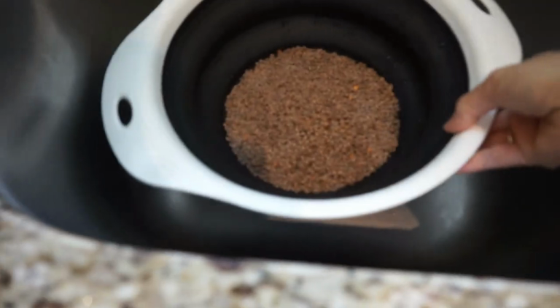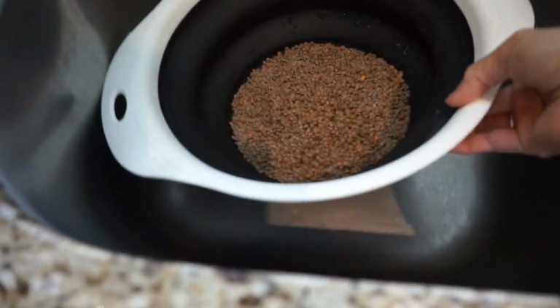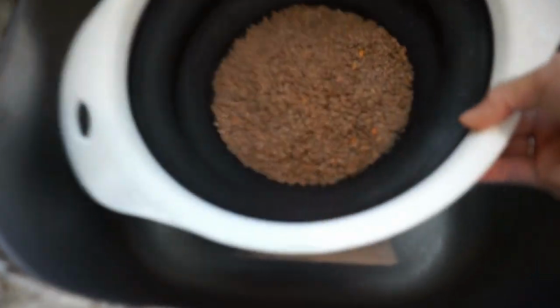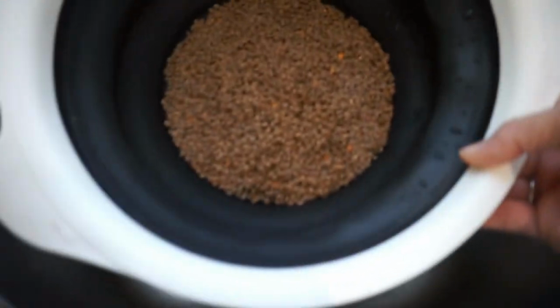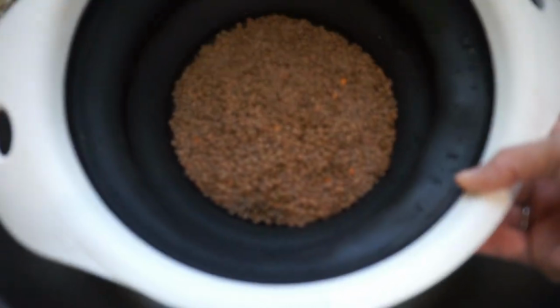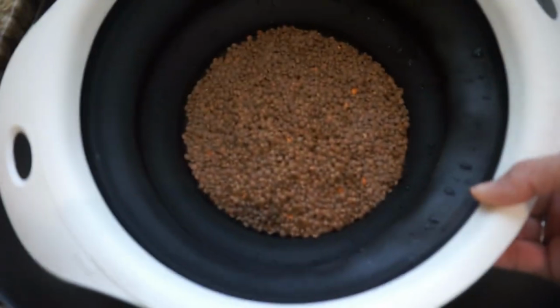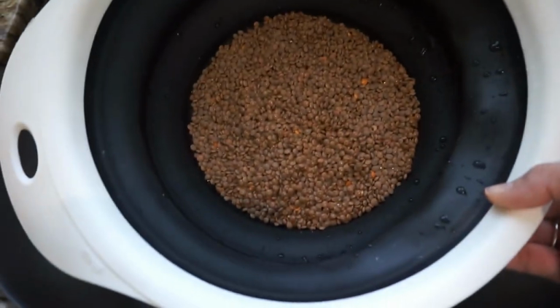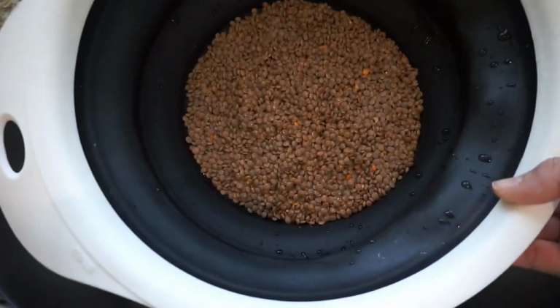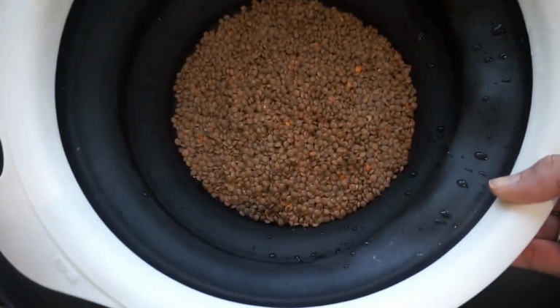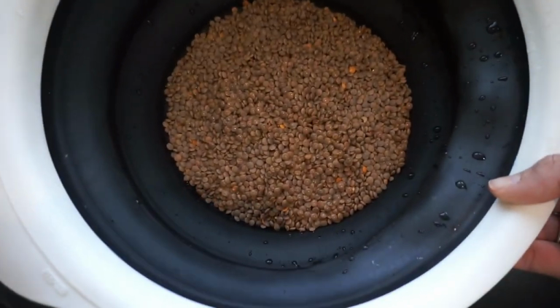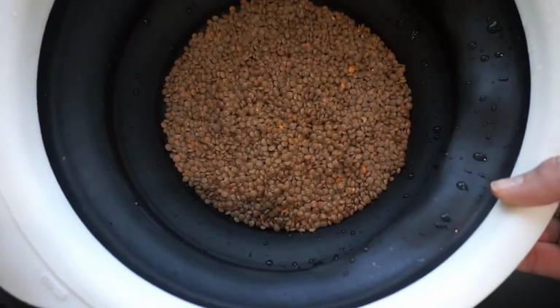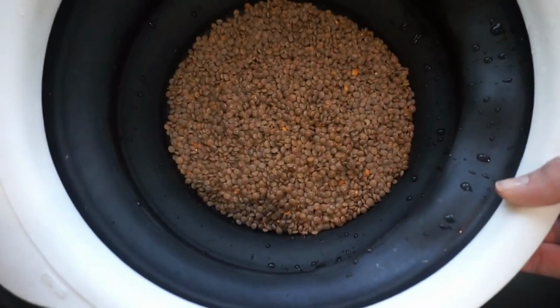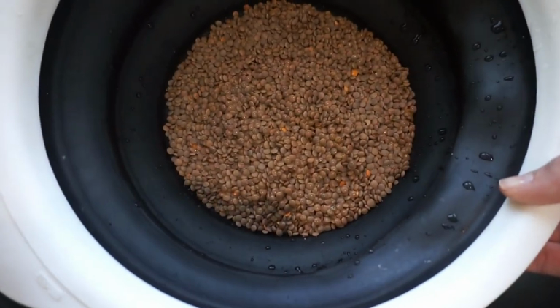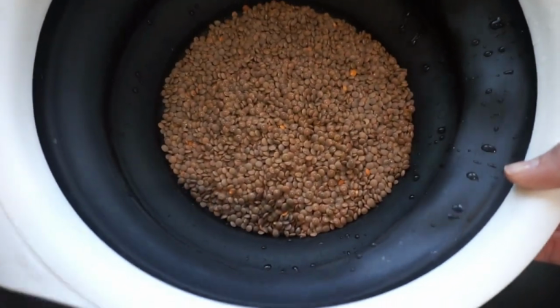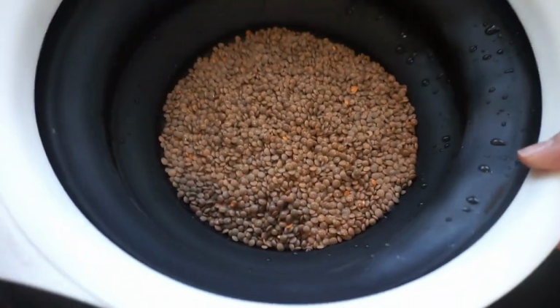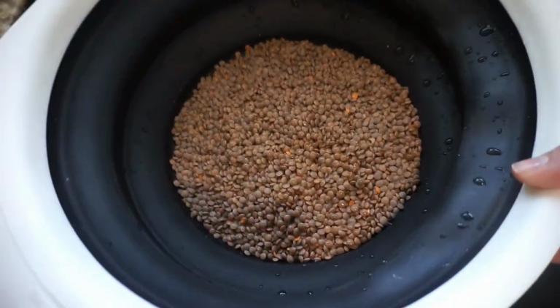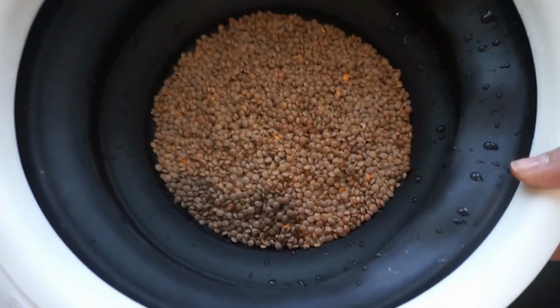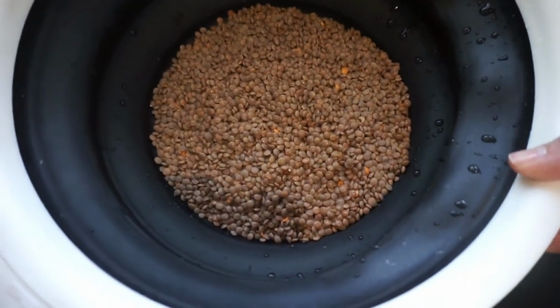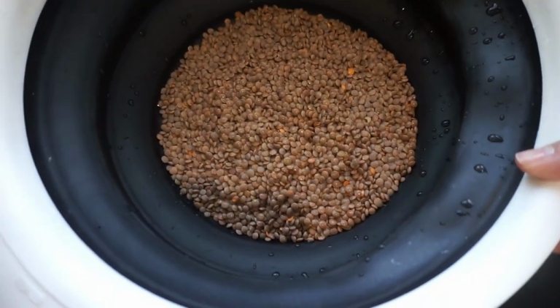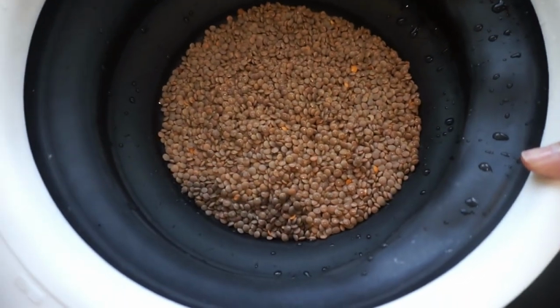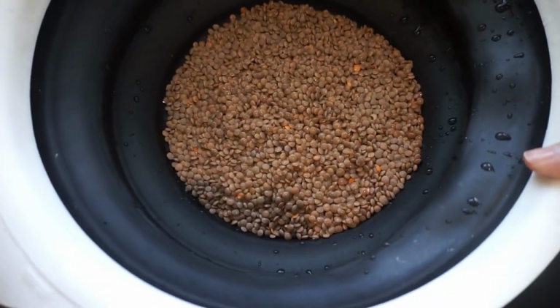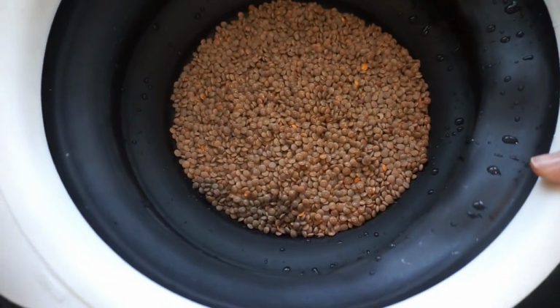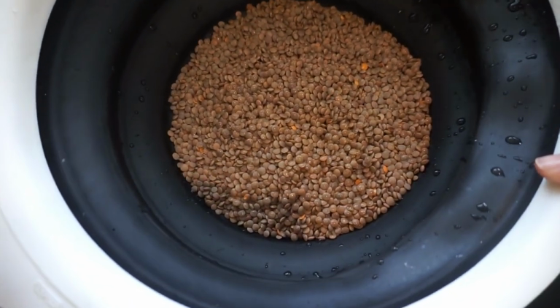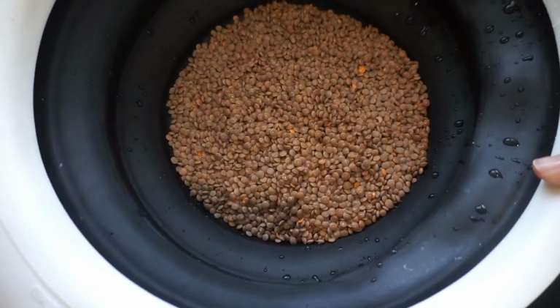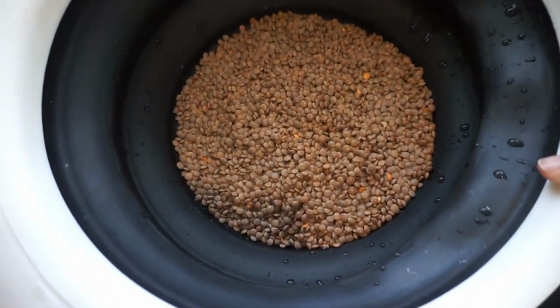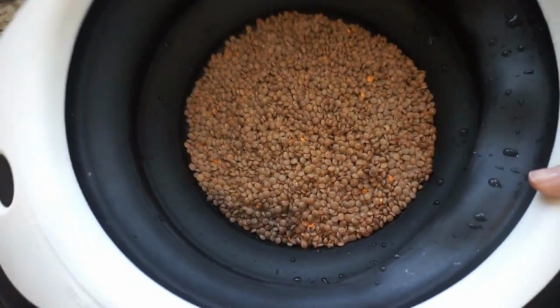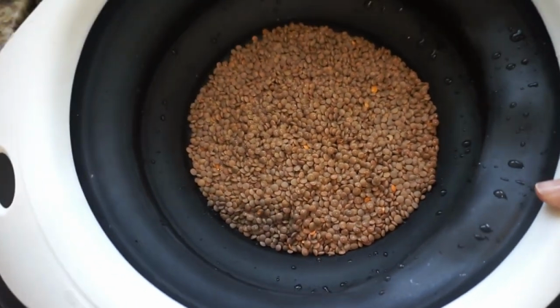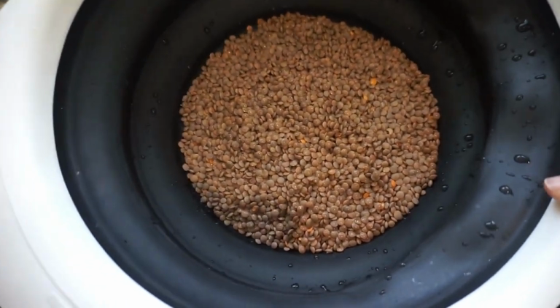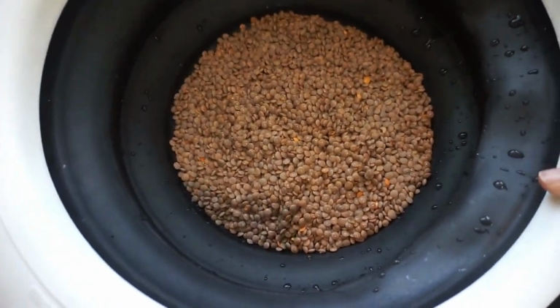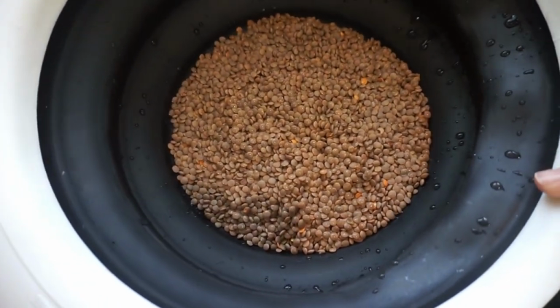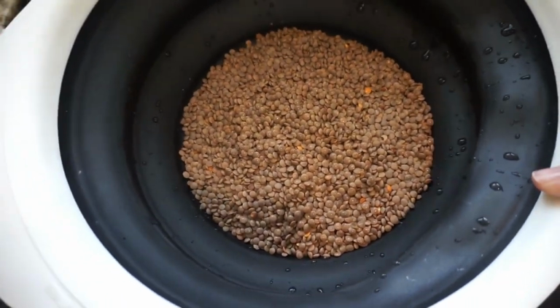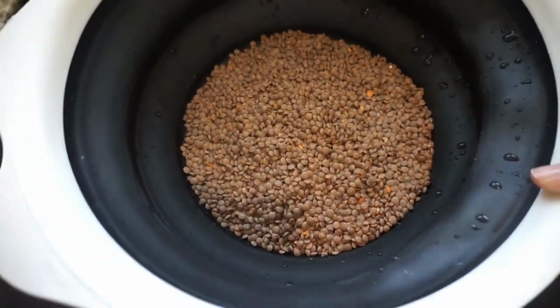I have two cups of brown lentils here. I'm going to rinse them and then cook them in the pressure cooker for a few minutes.